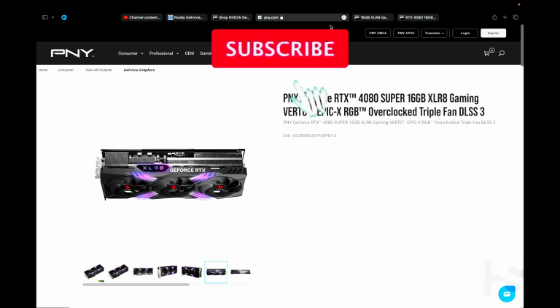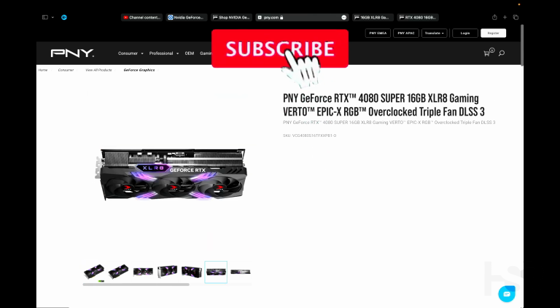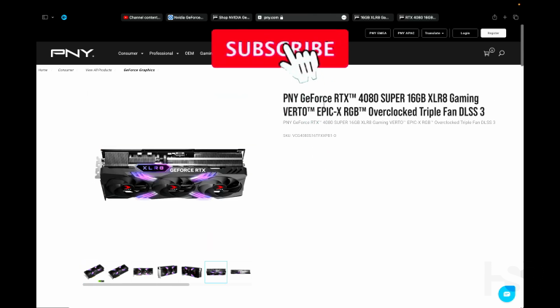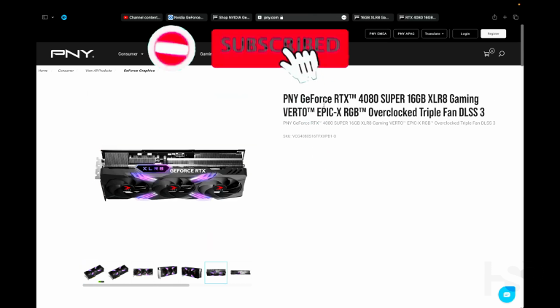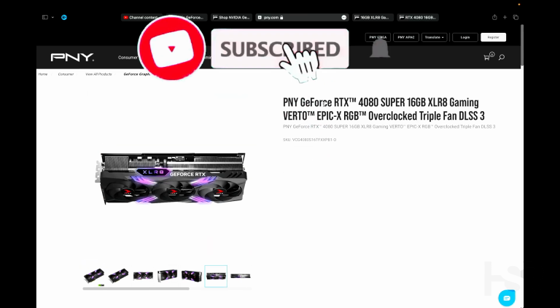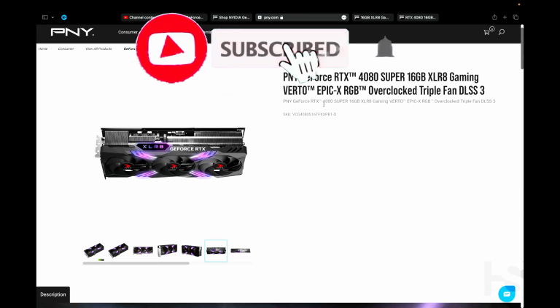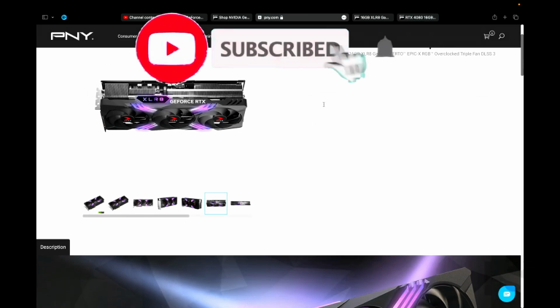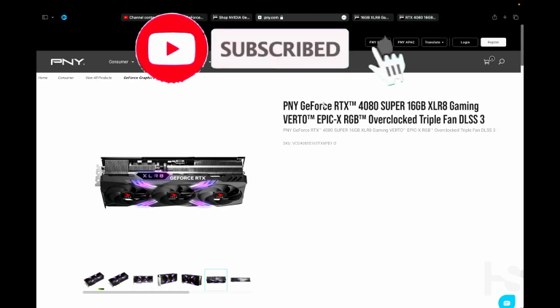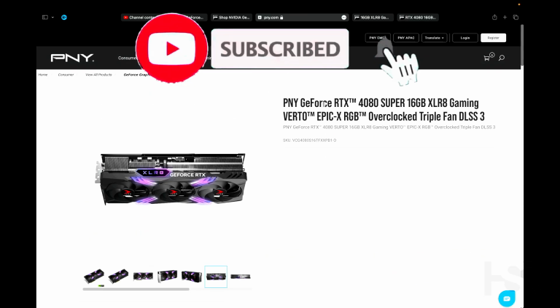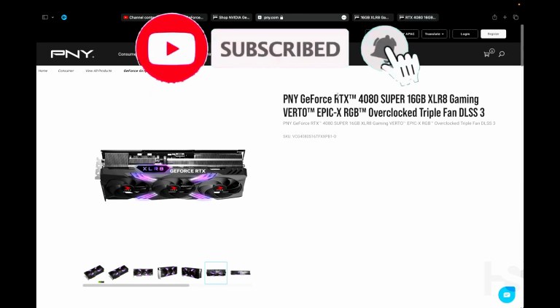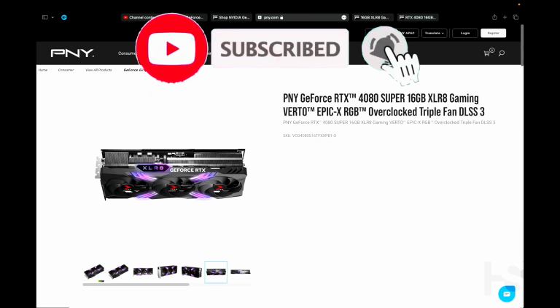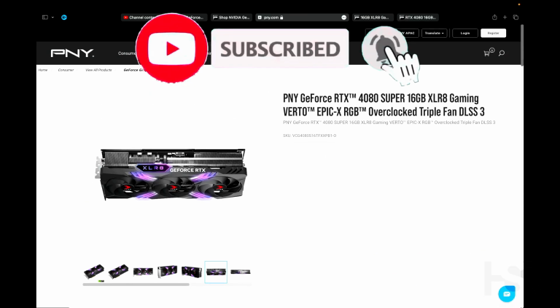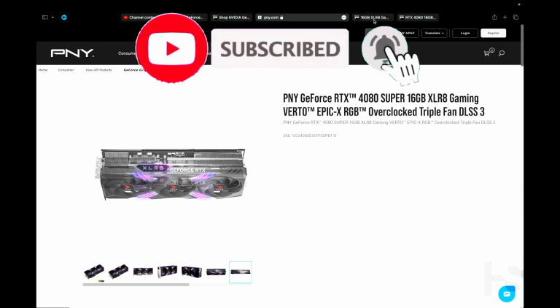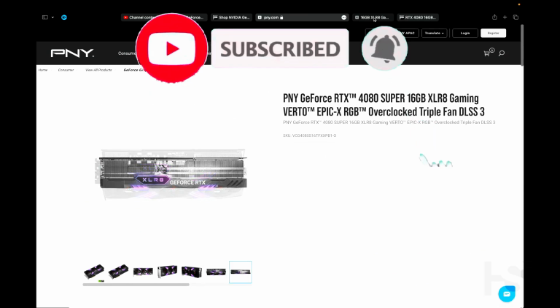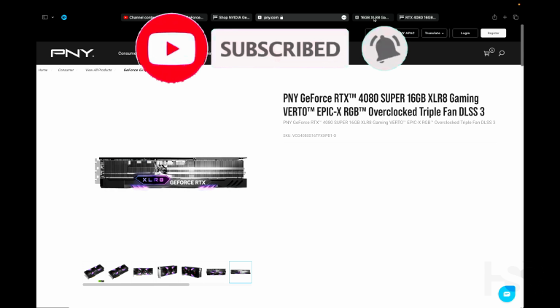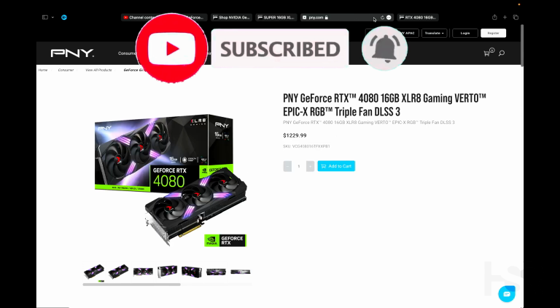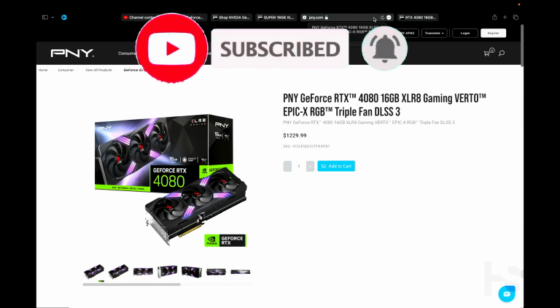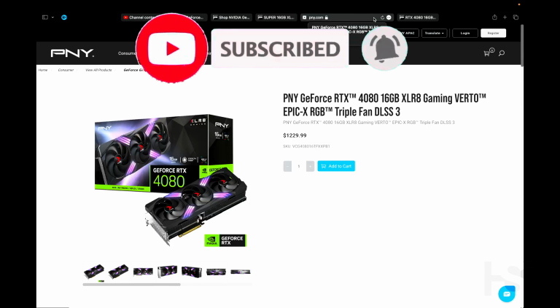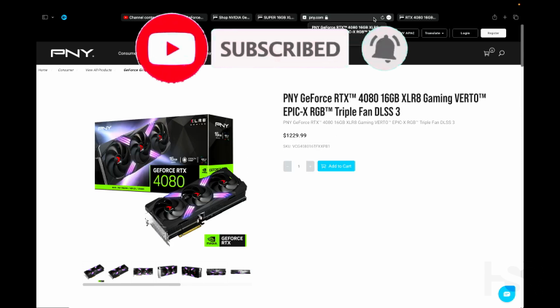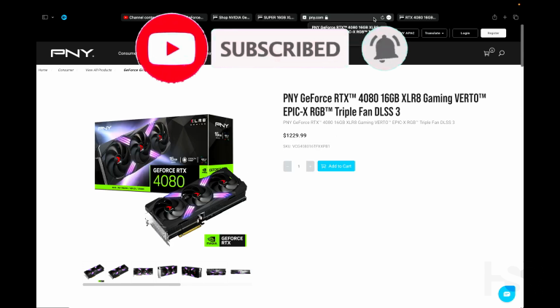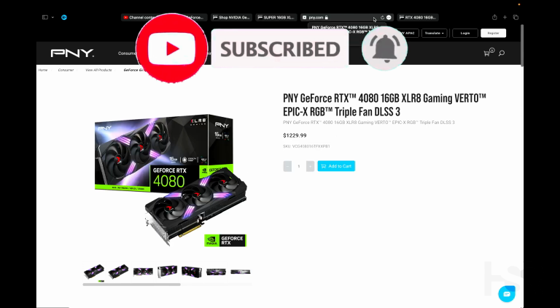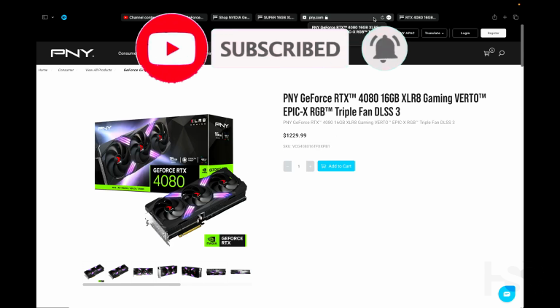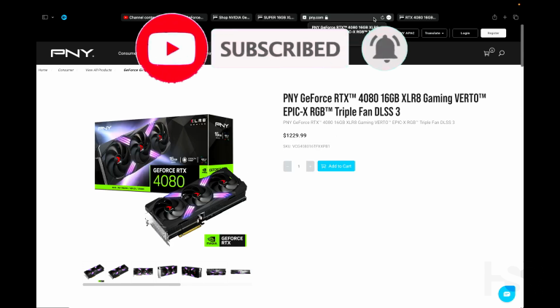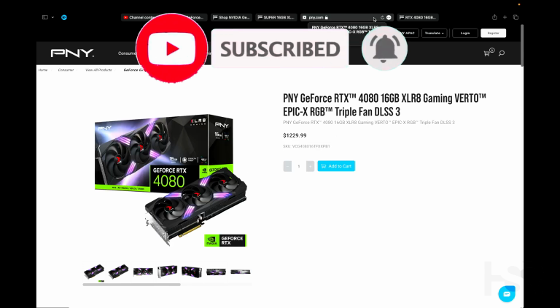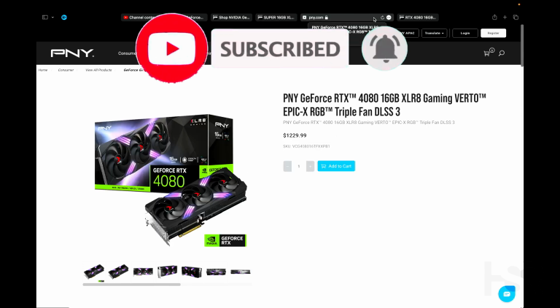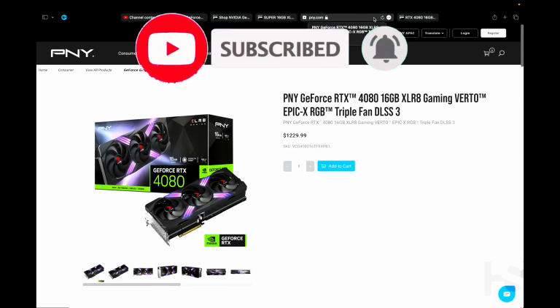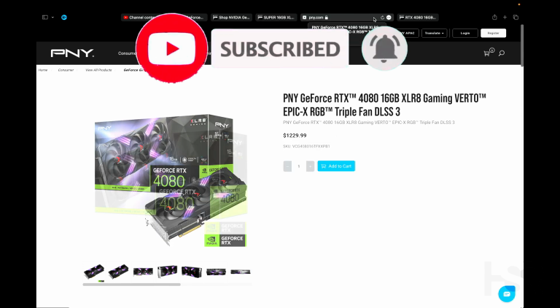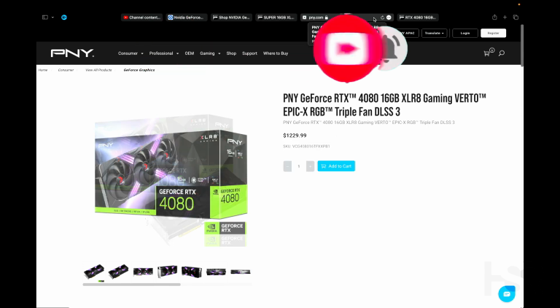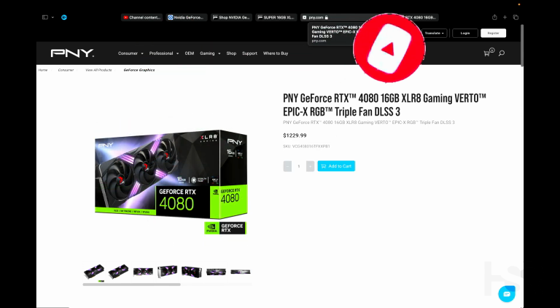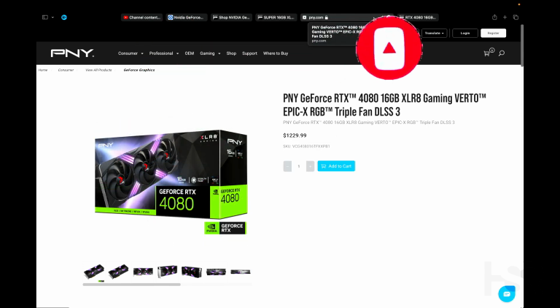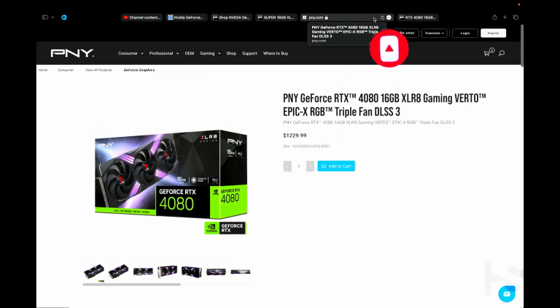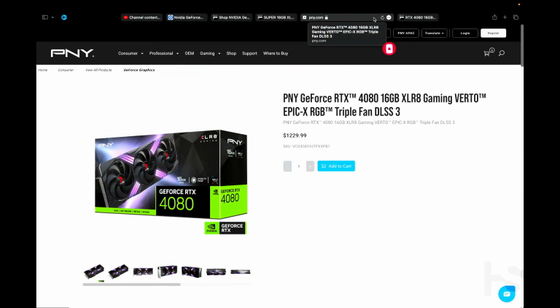Price-wise, those are the prices shown - one of them doesn't have a price listed. That's basically it, I hope this helped you out. Subscribe if it did.